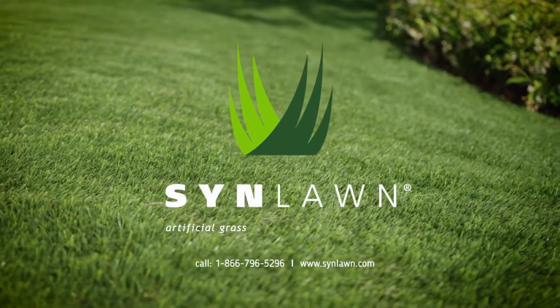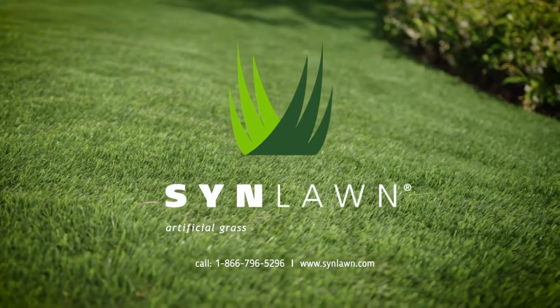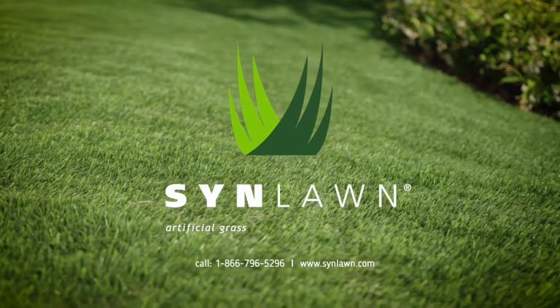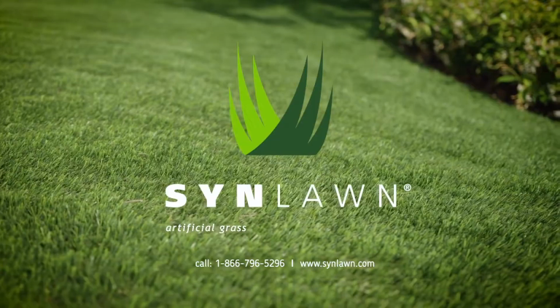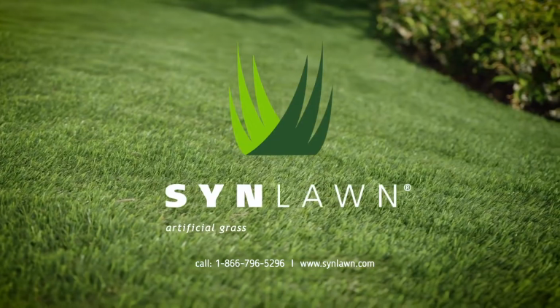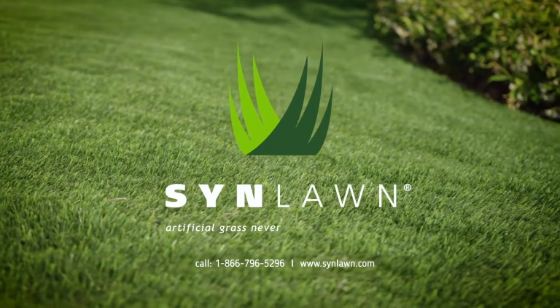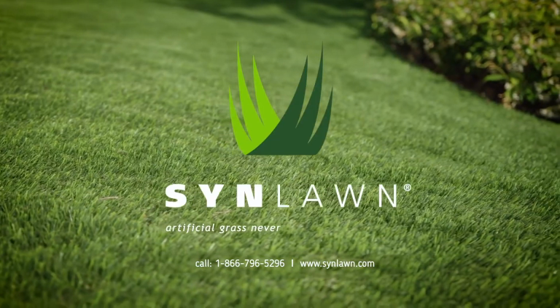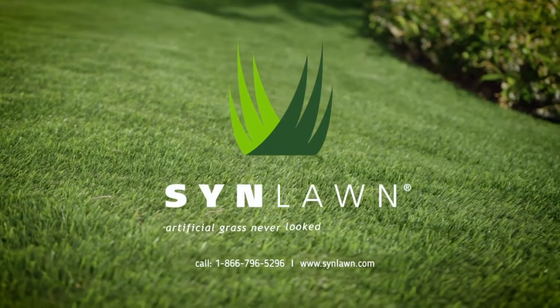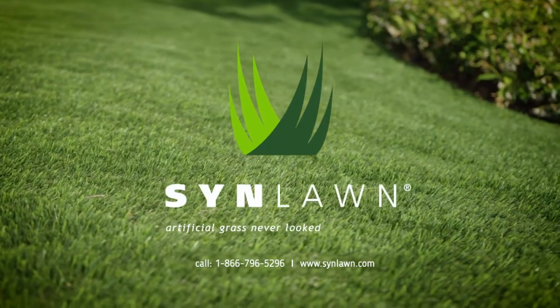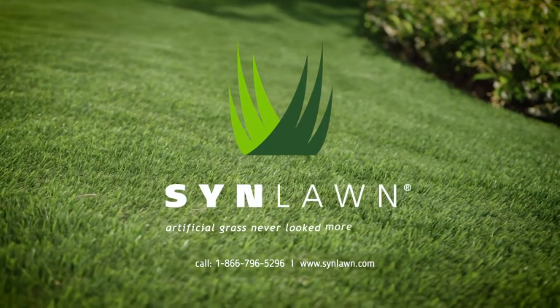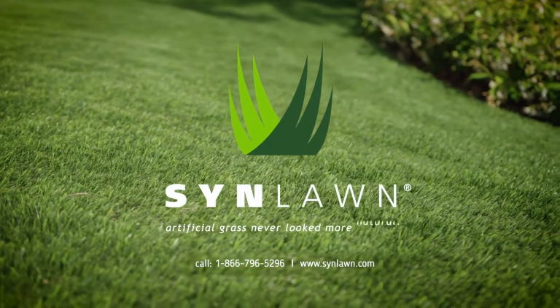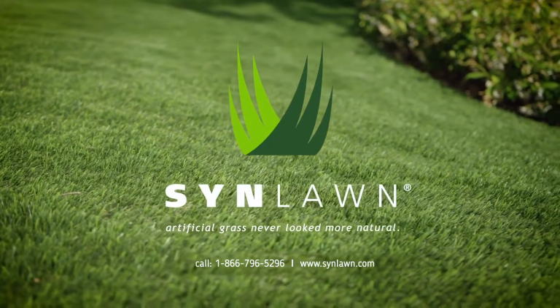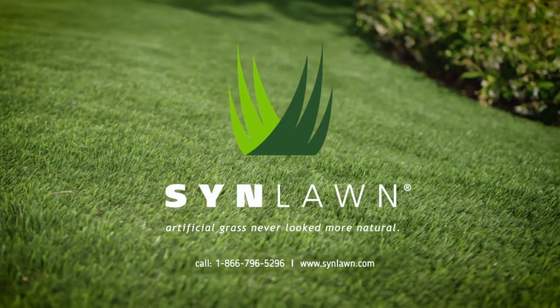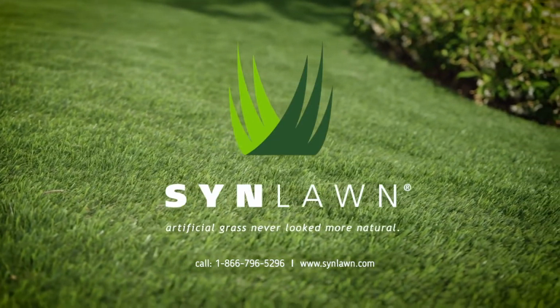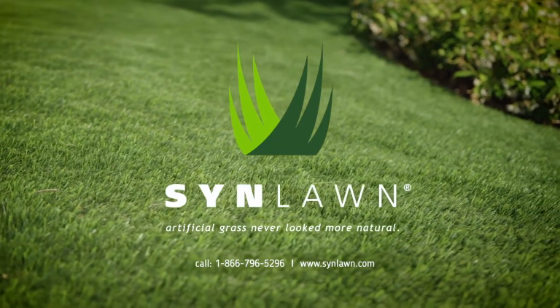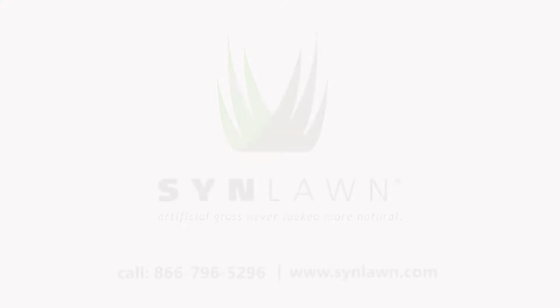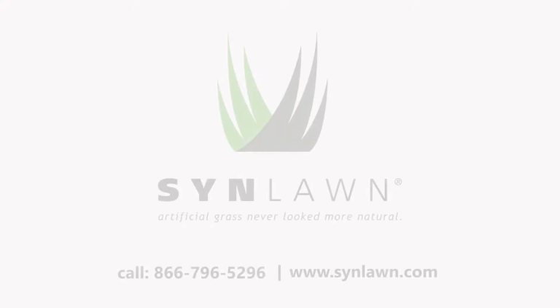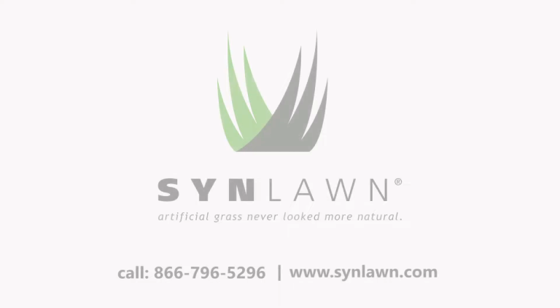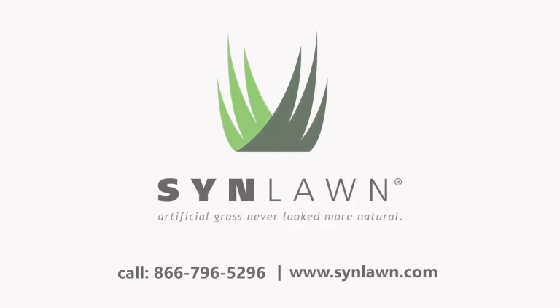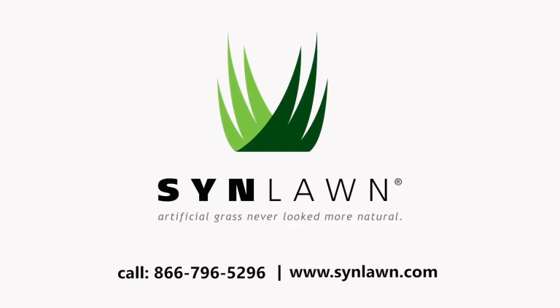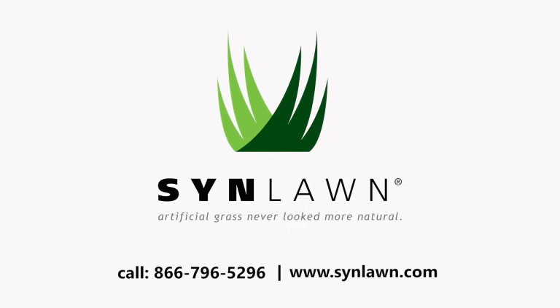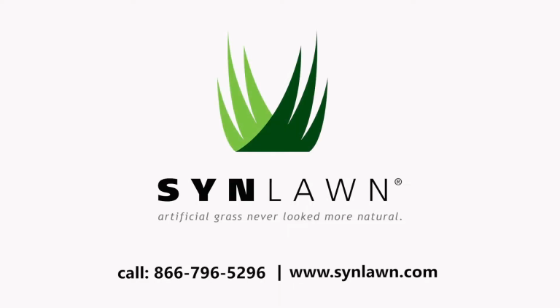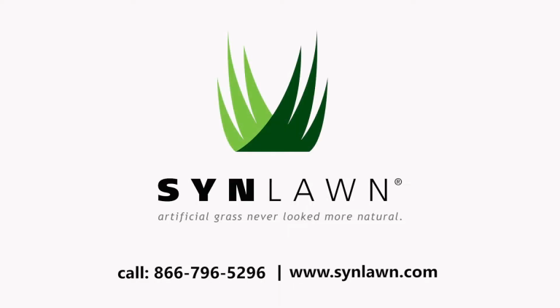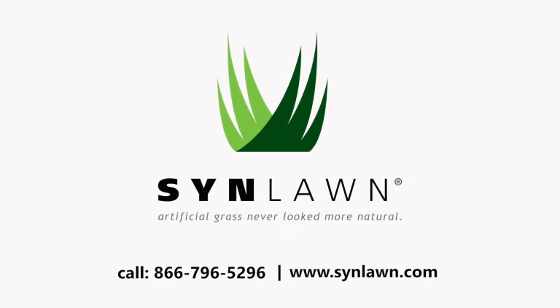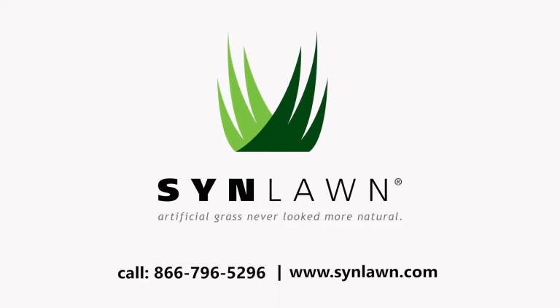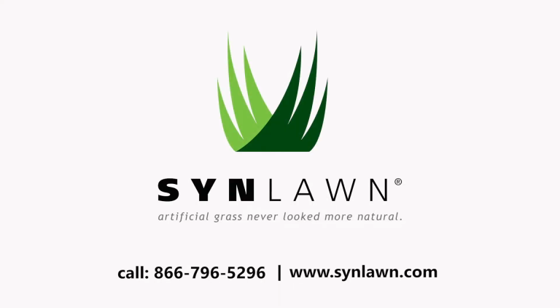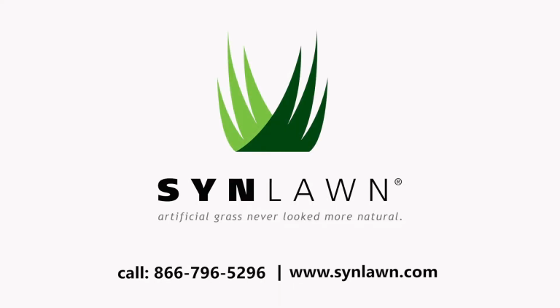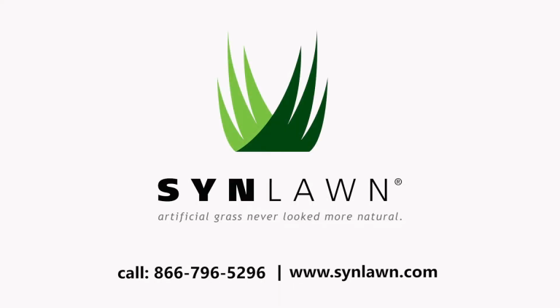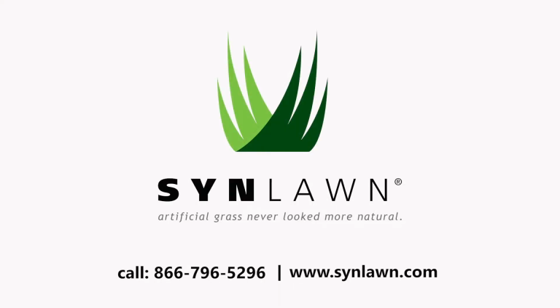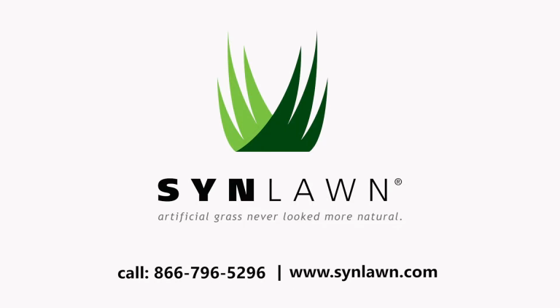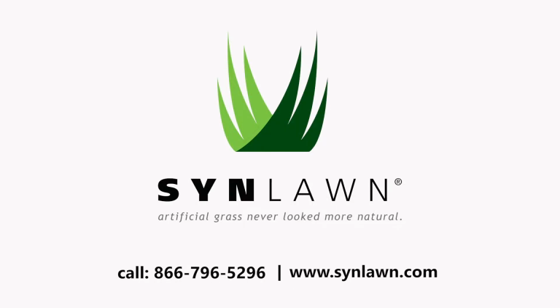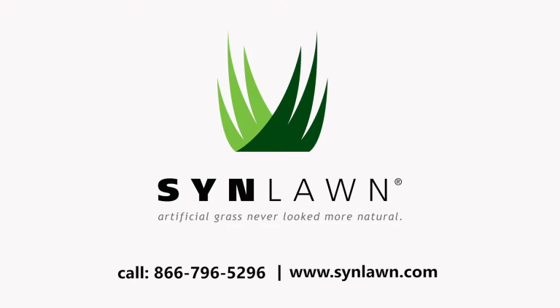If you'd like to learn more about Sinlon products, please call today or visit us at Sinlon.com.